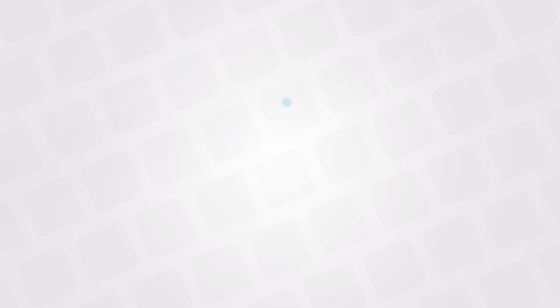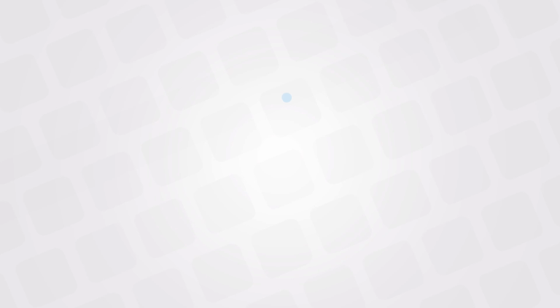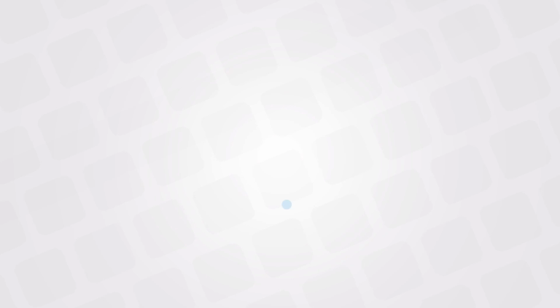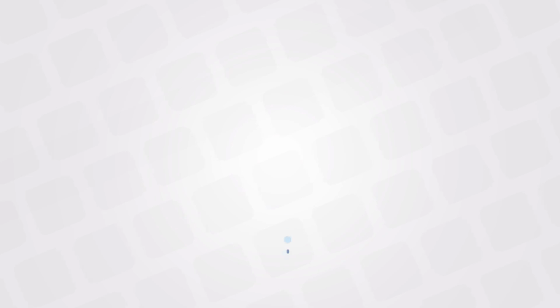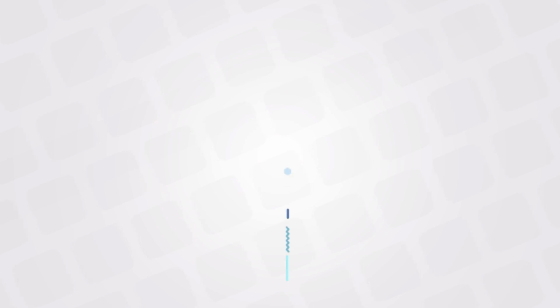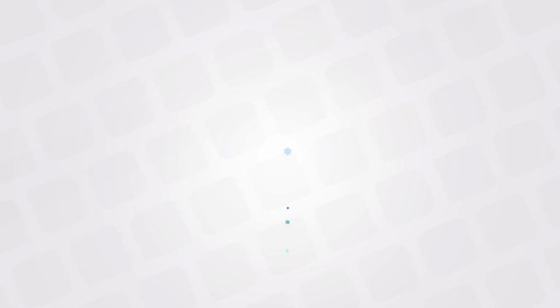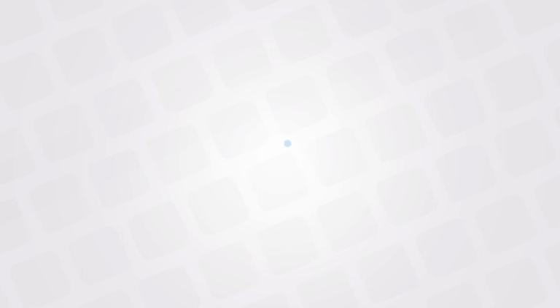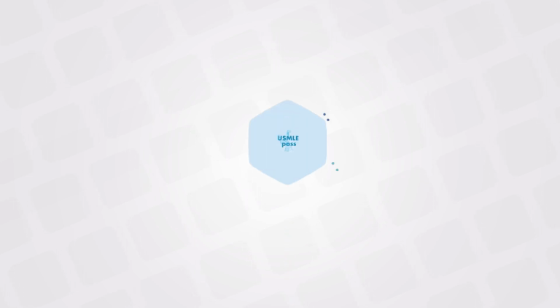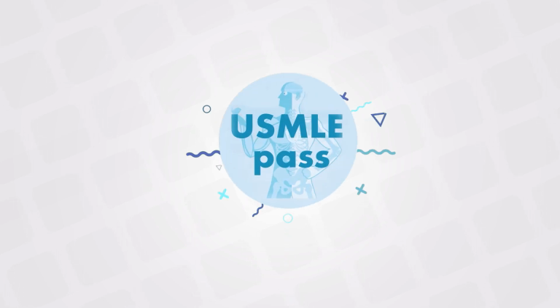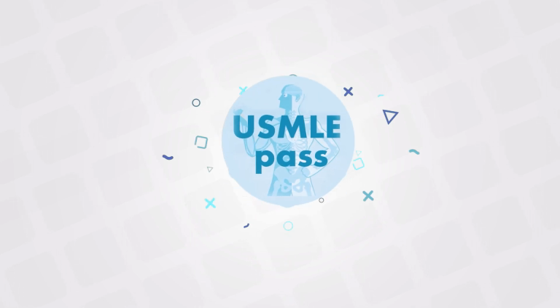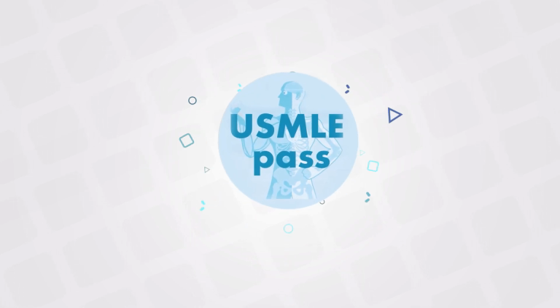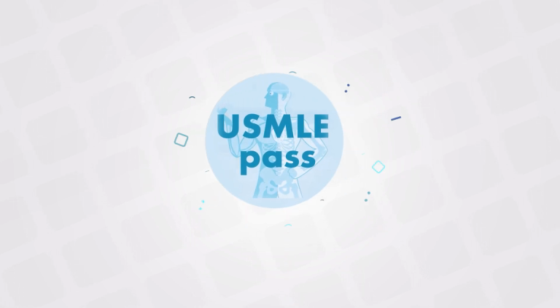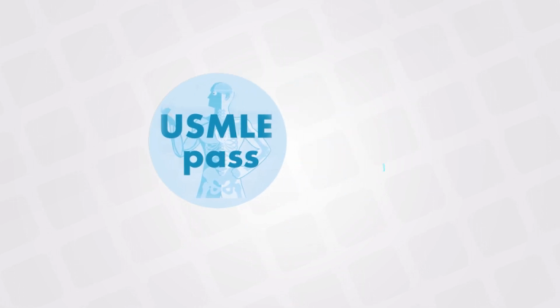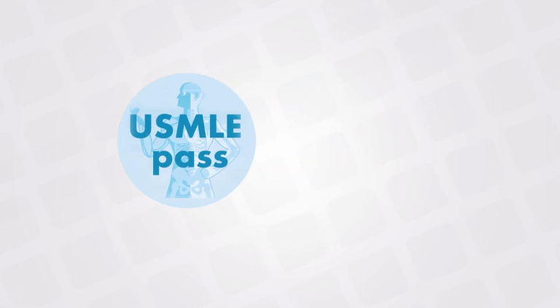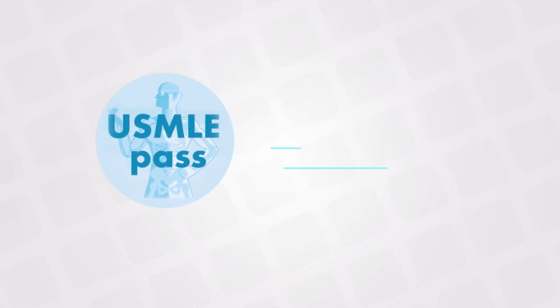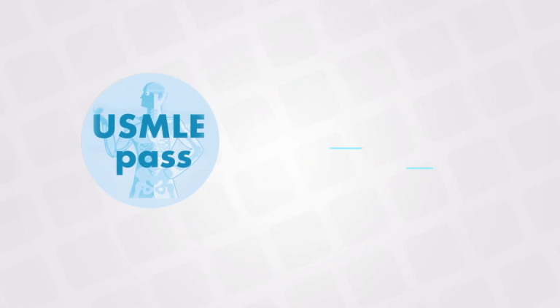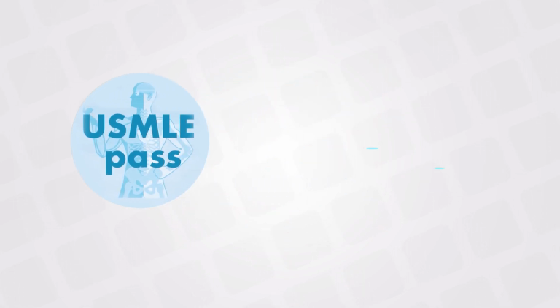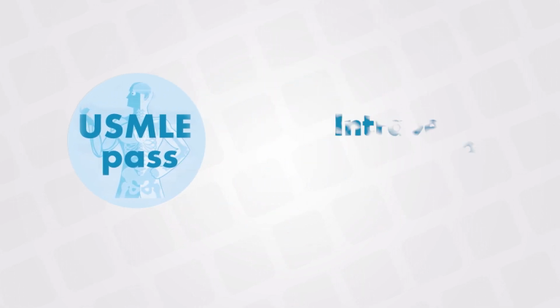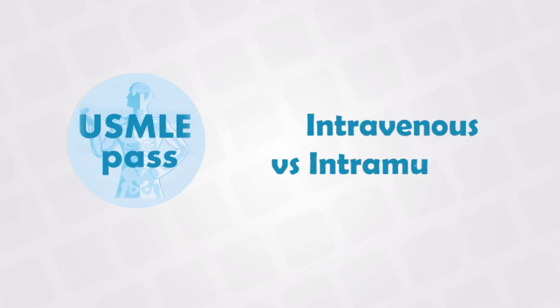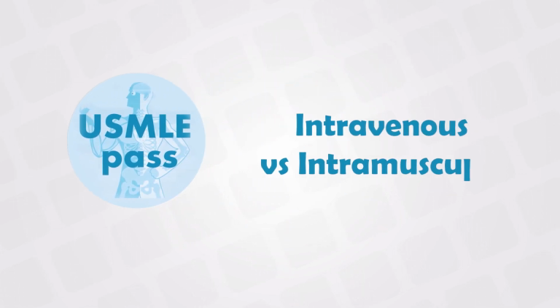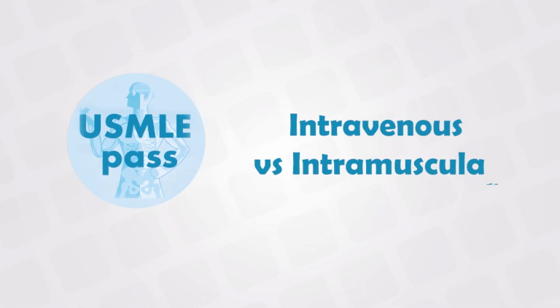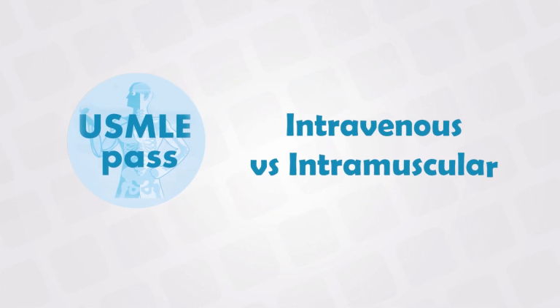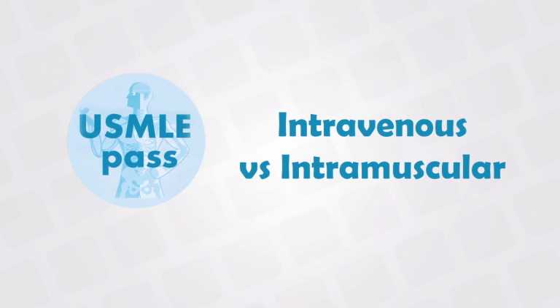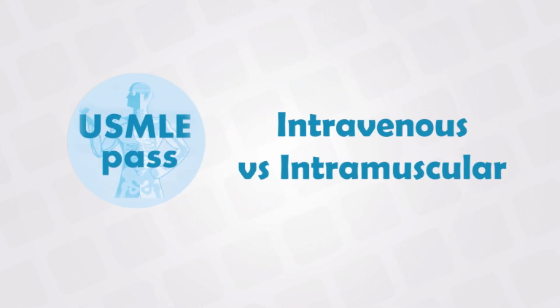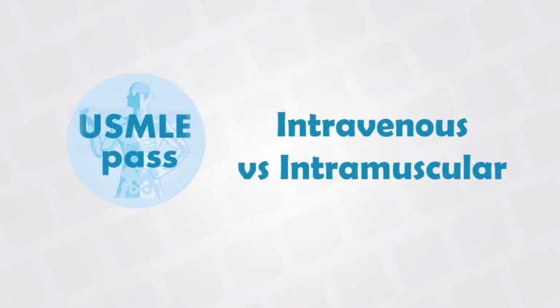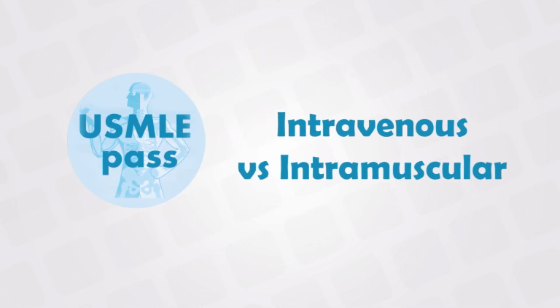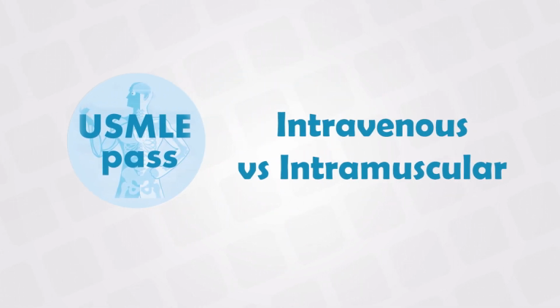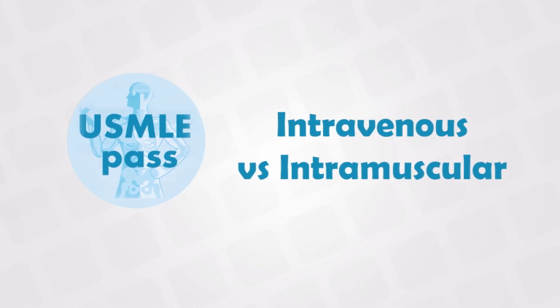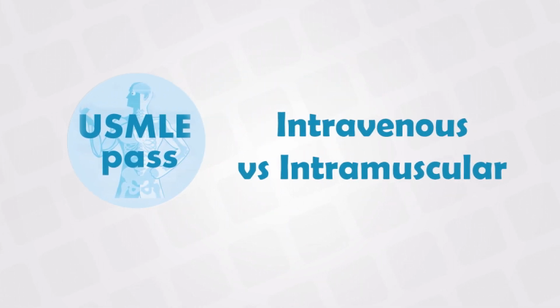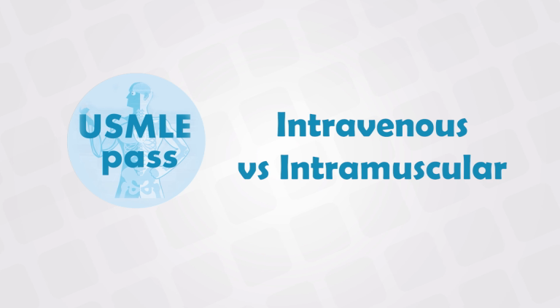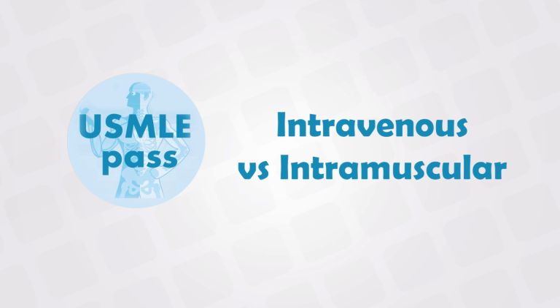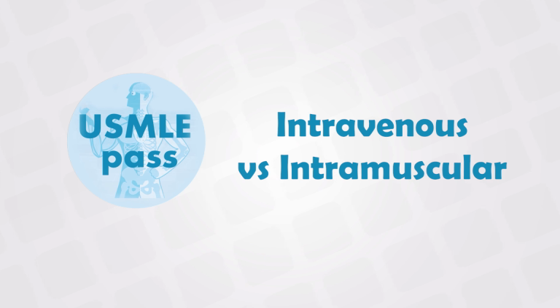Welcome back. In this video, we'll compare the intramuscular and intravenous injections.